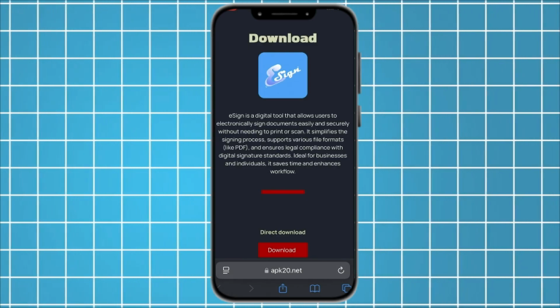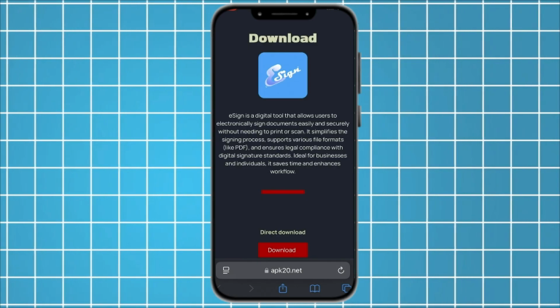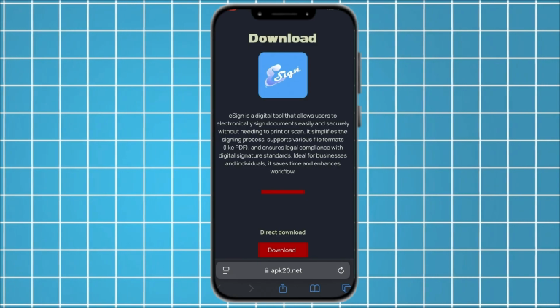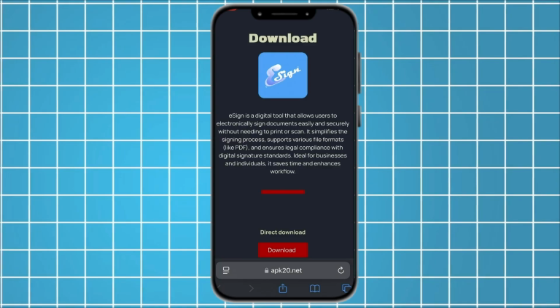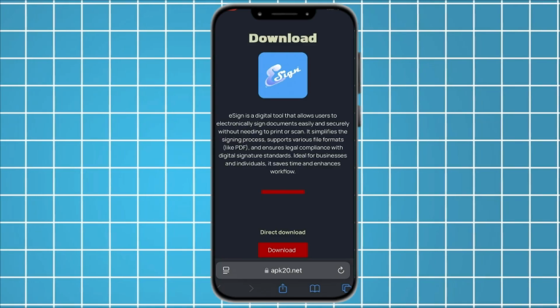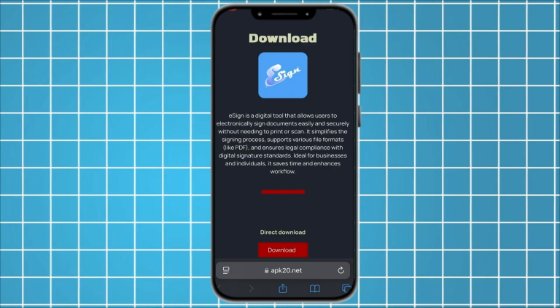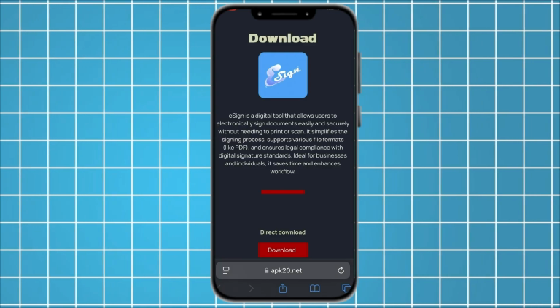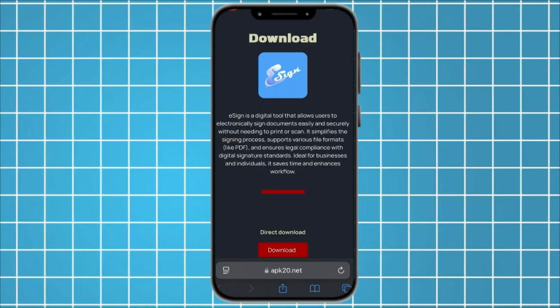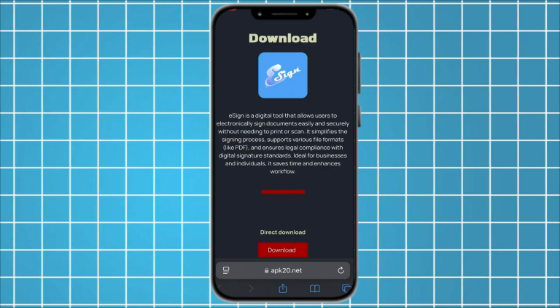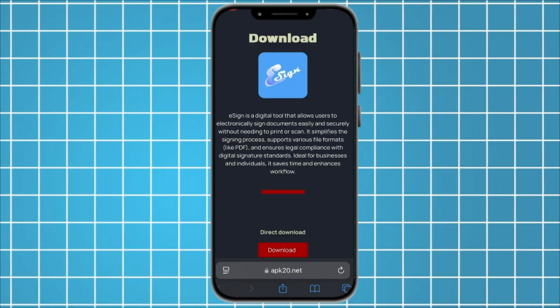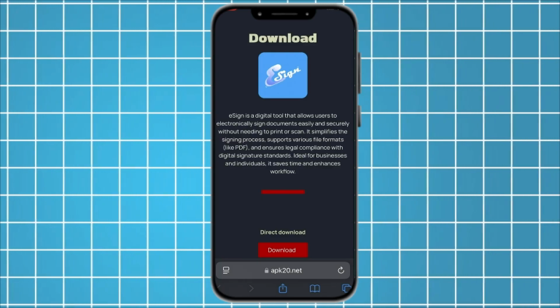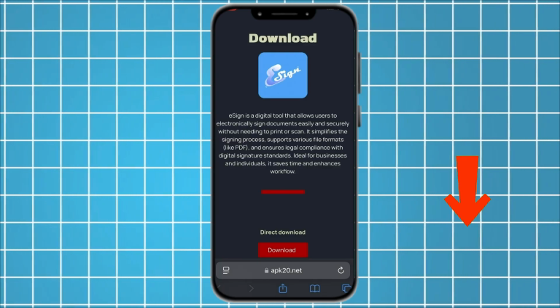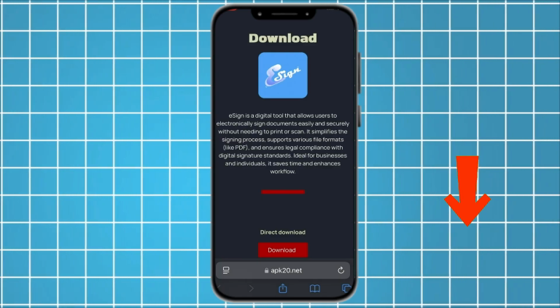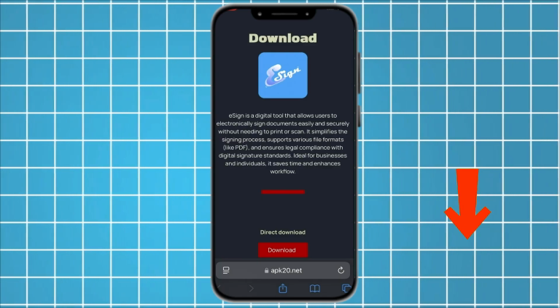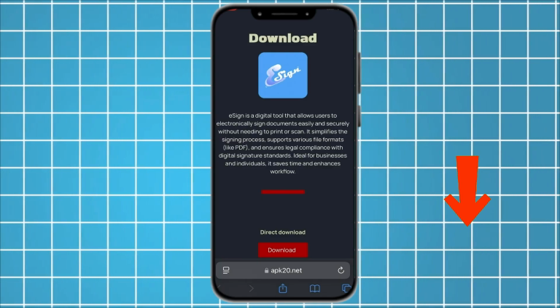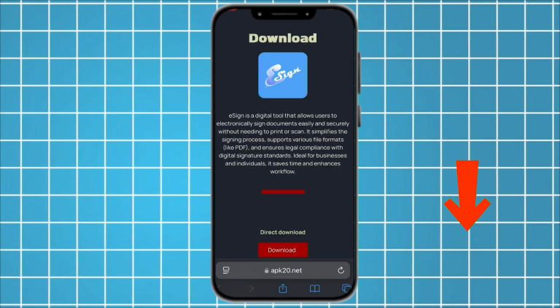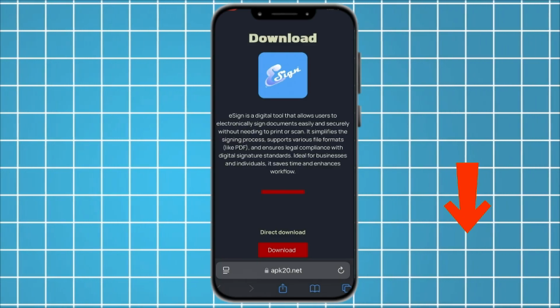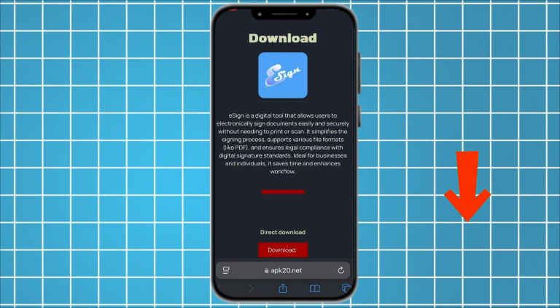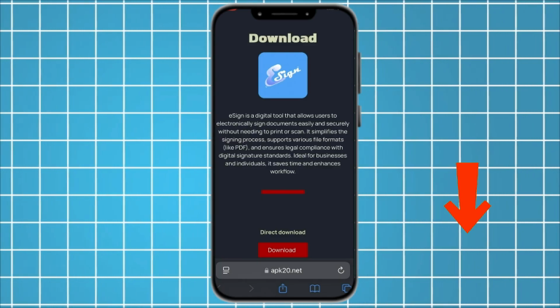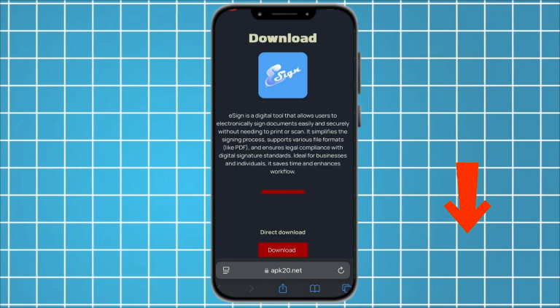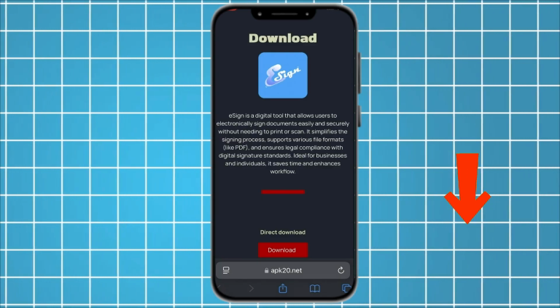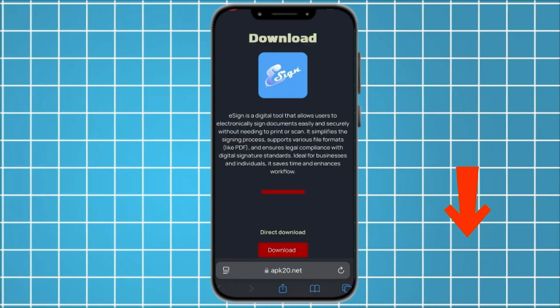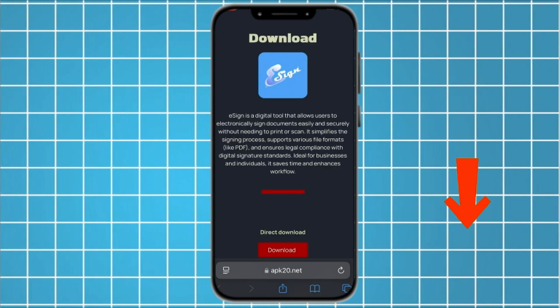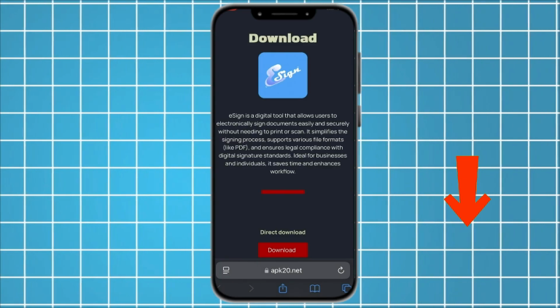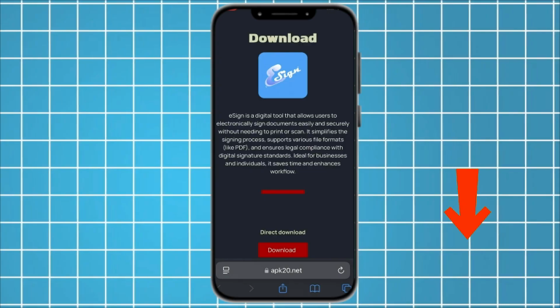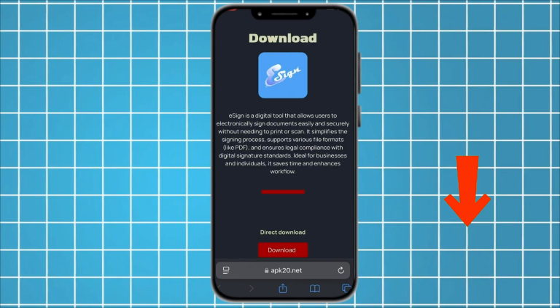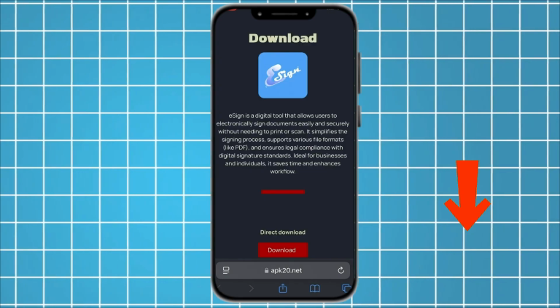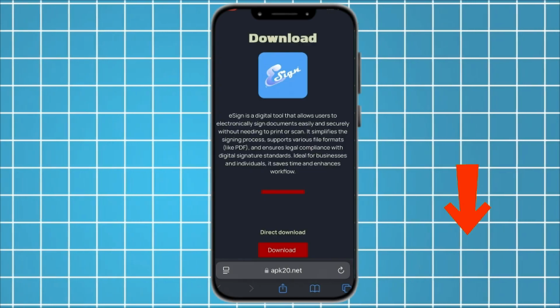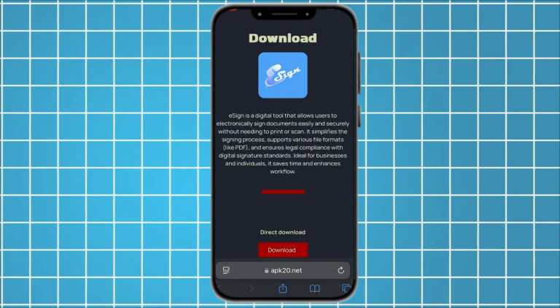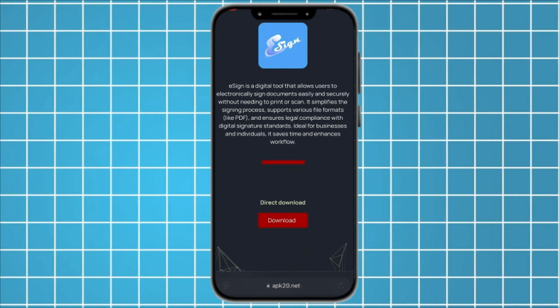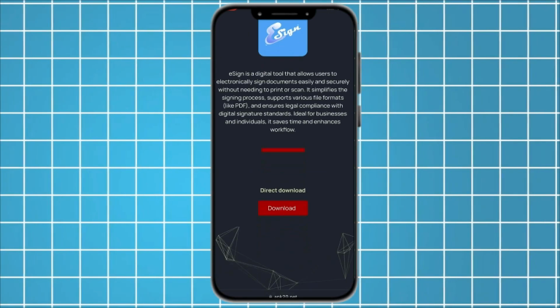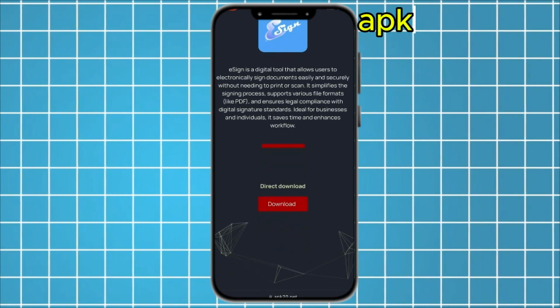First, open the link. You will find it in the first comment under this video, or you can type in the link showing on the right side of your screen.